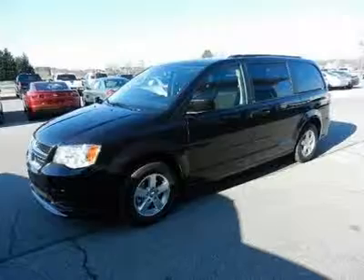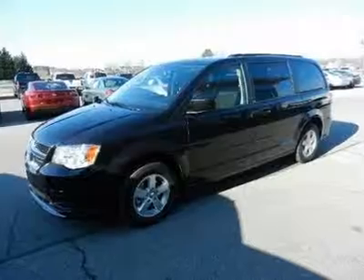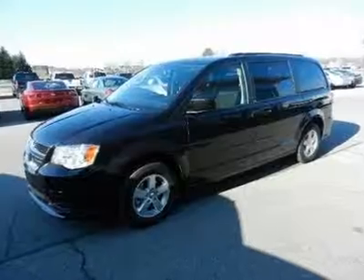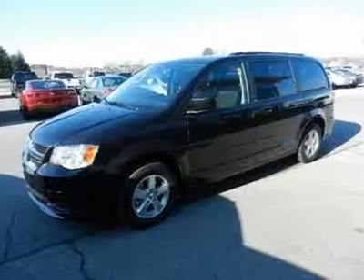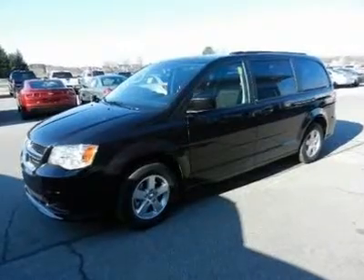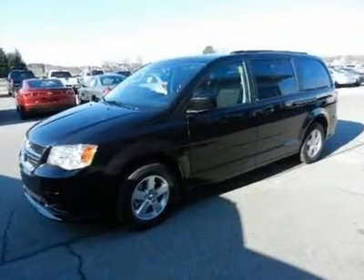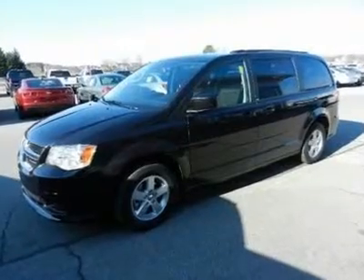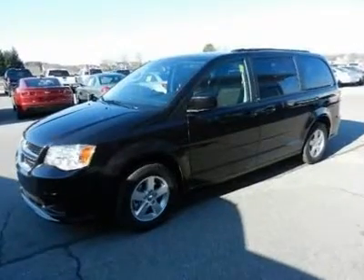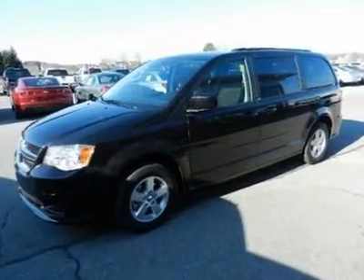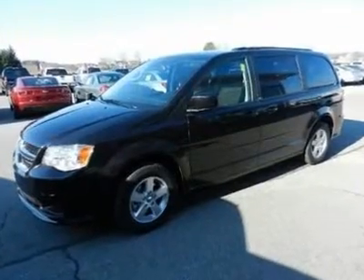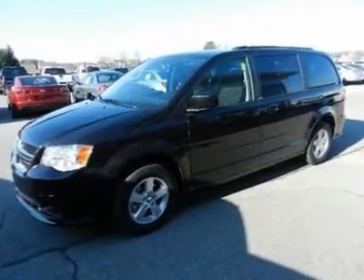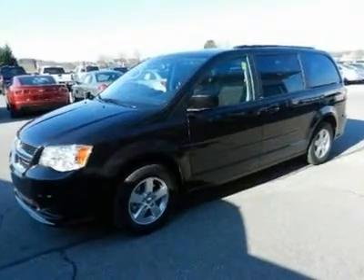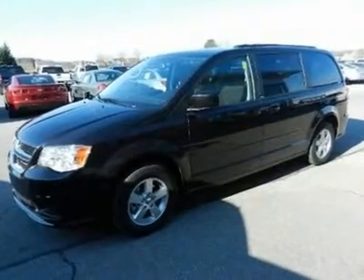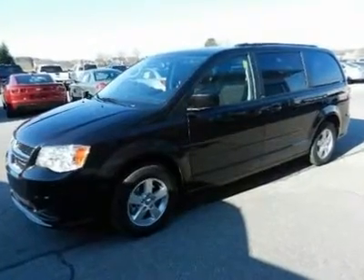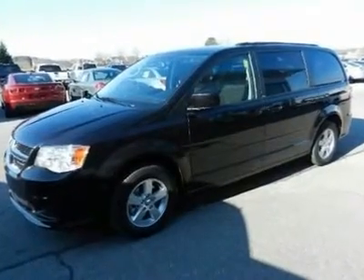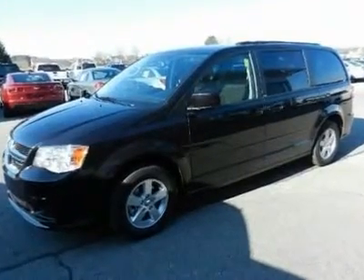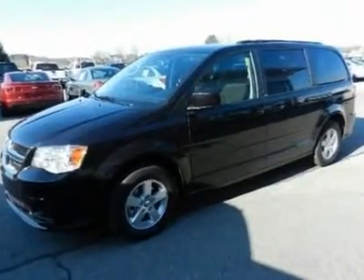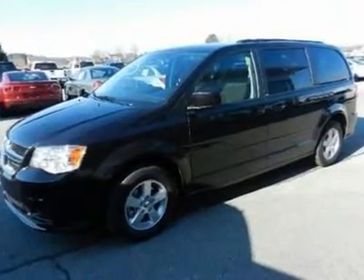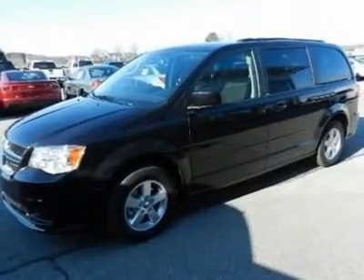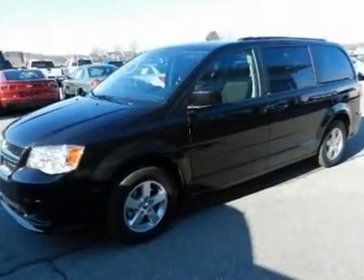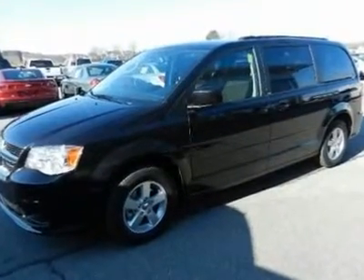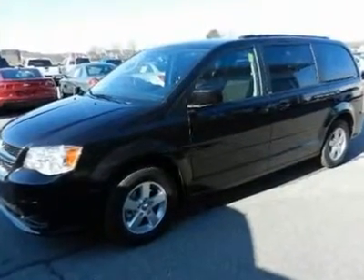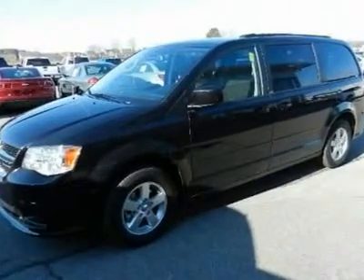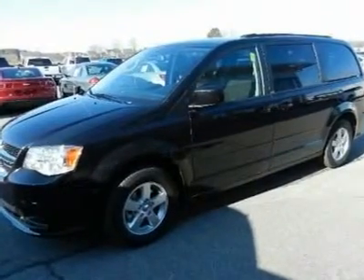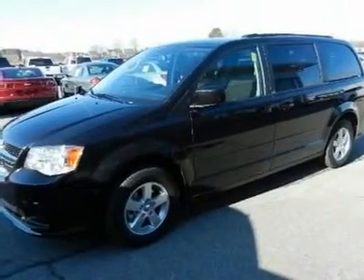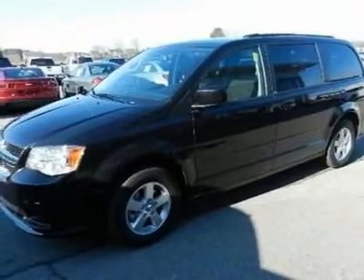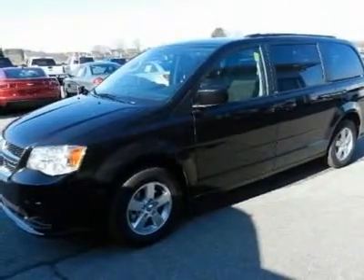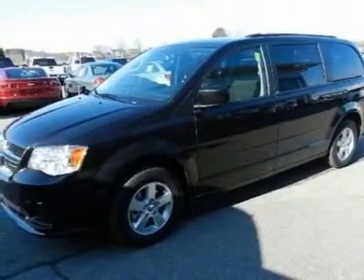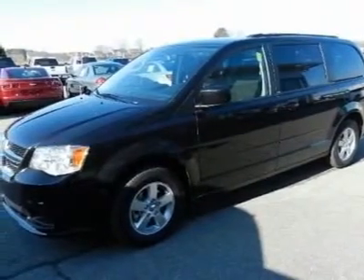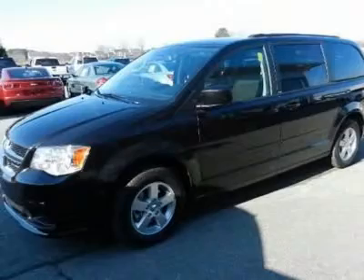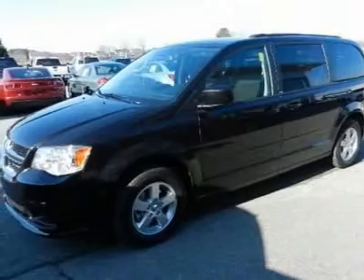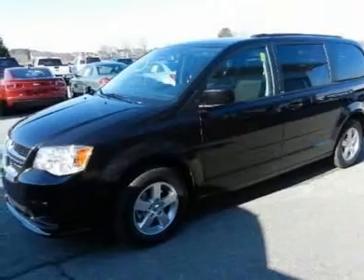You'll love this 2012 Dodge Grand Caravan. This is a vehicle you'll want to take home.